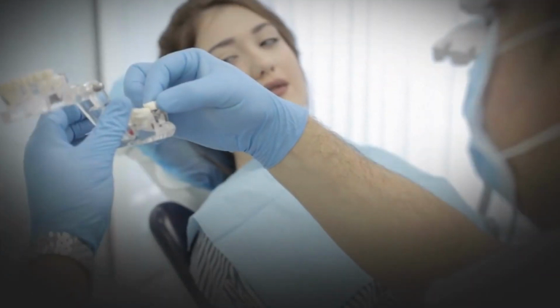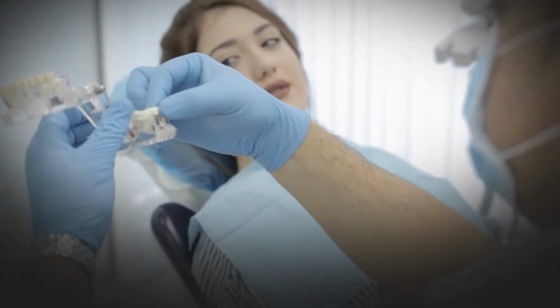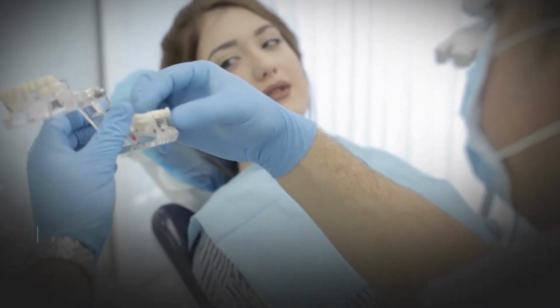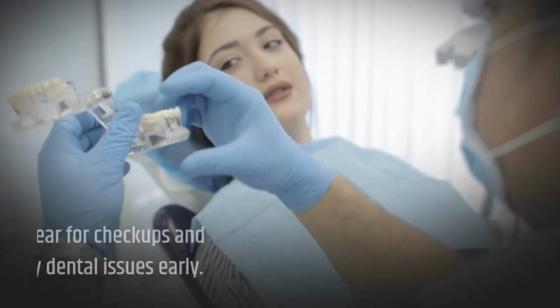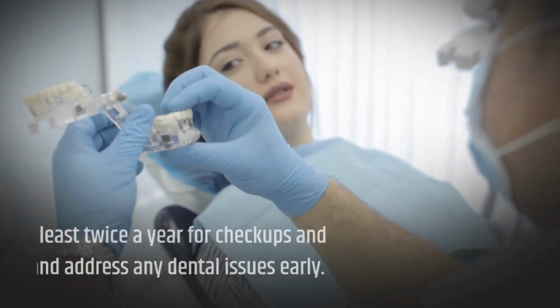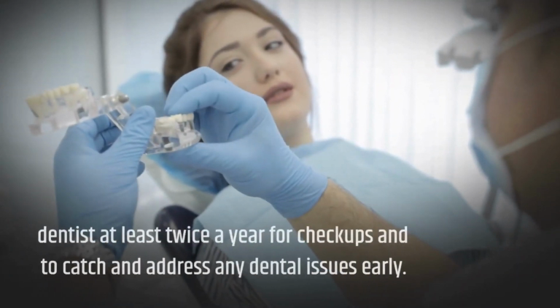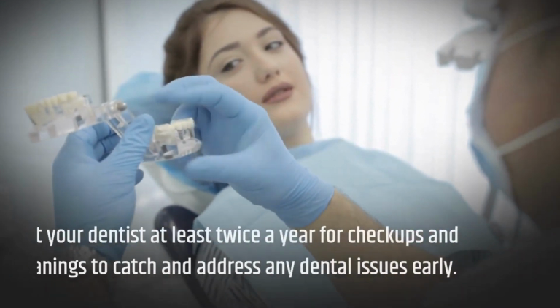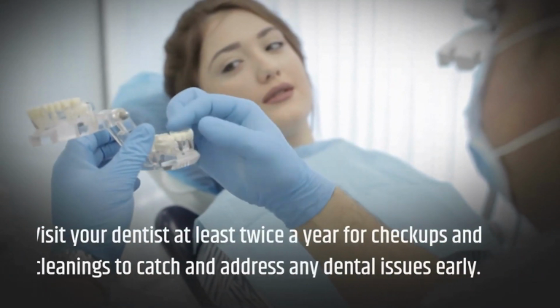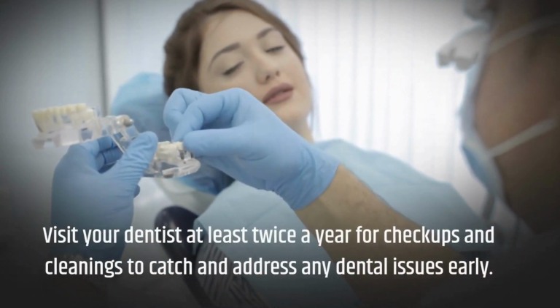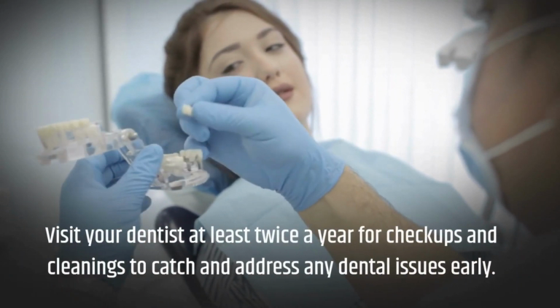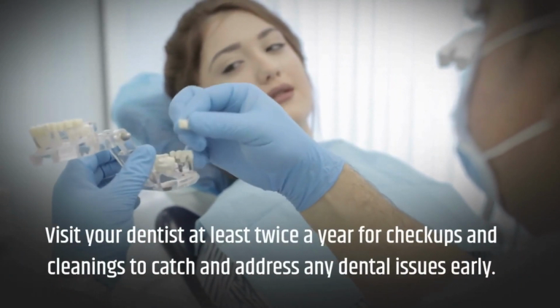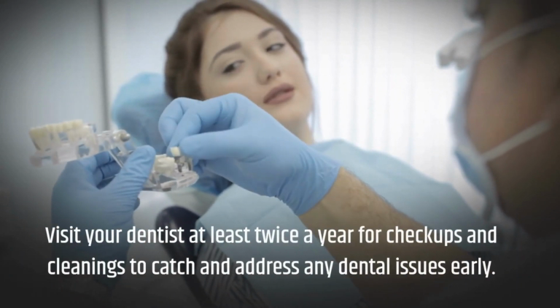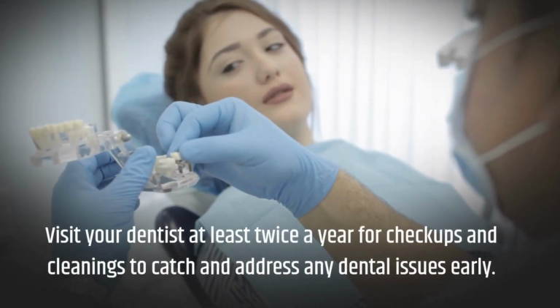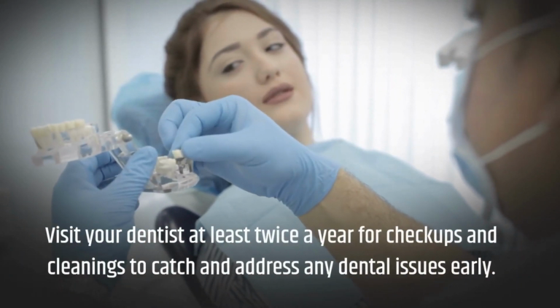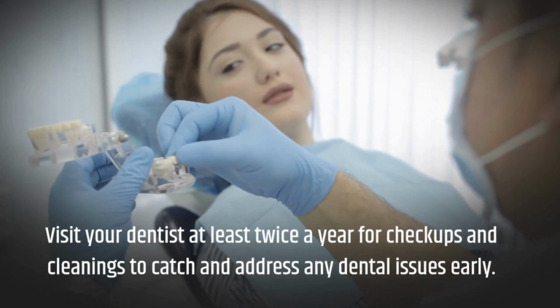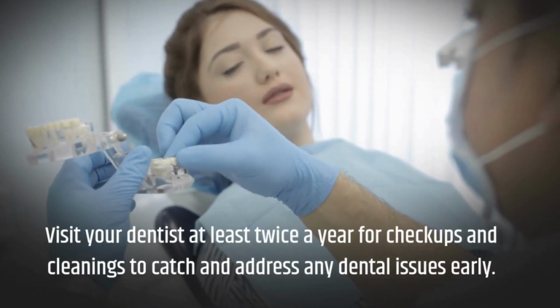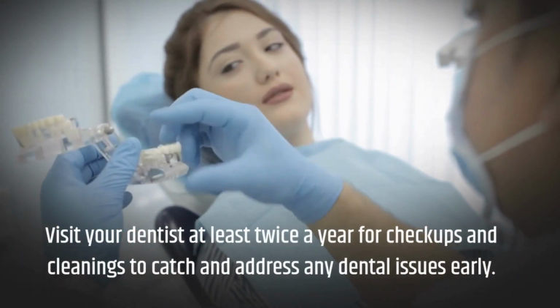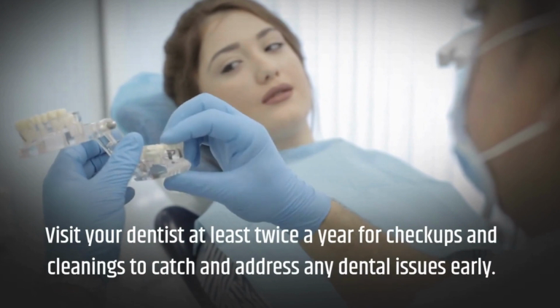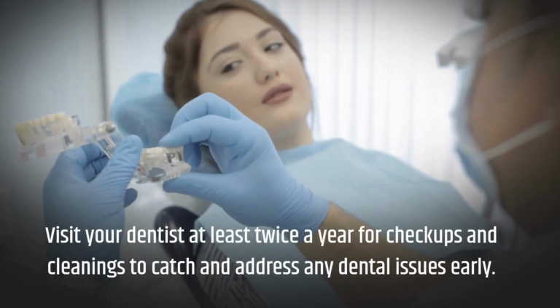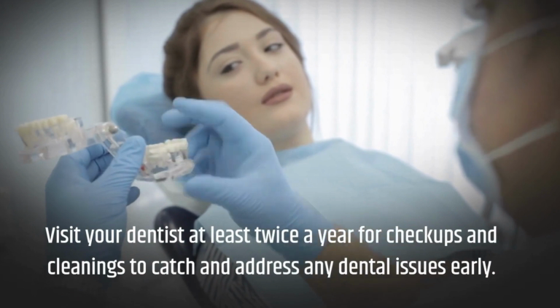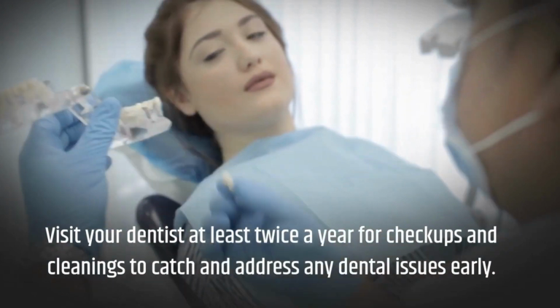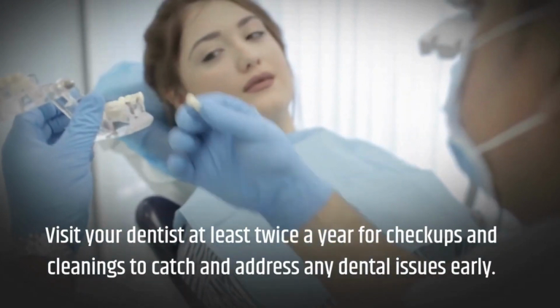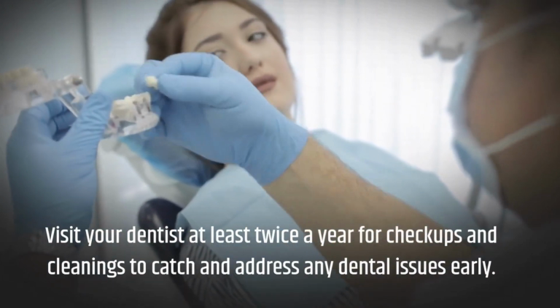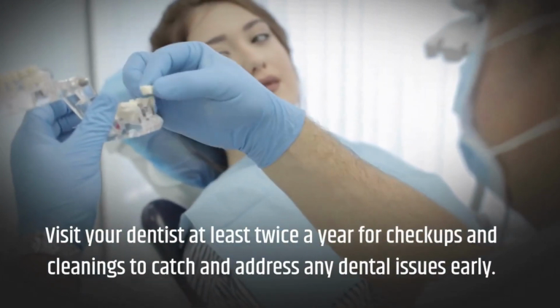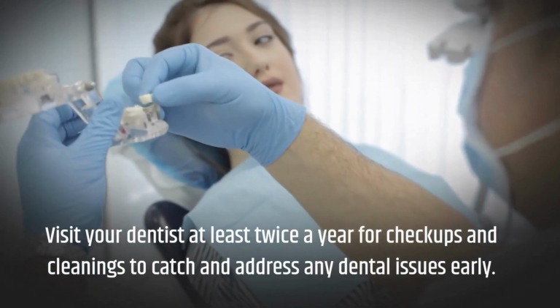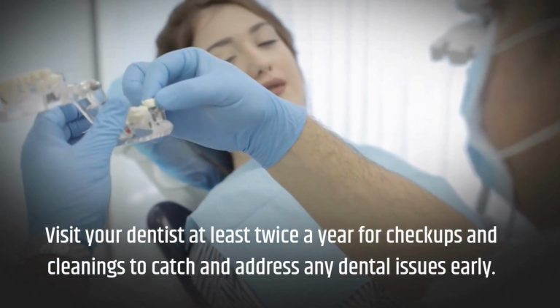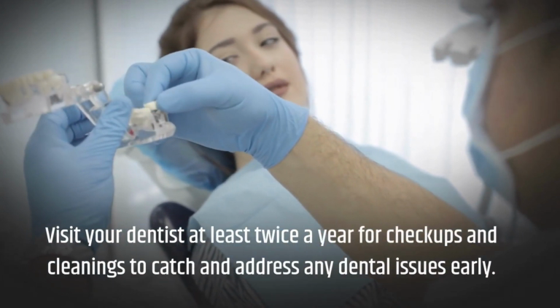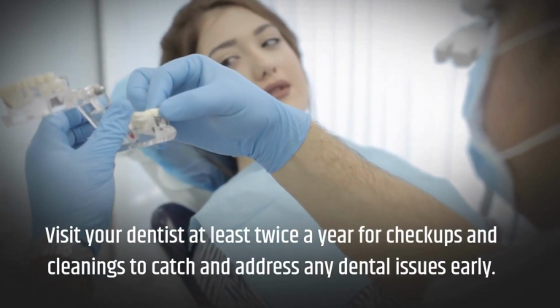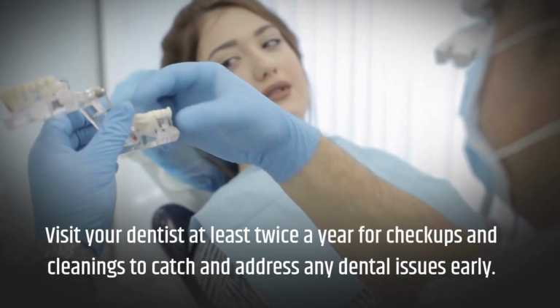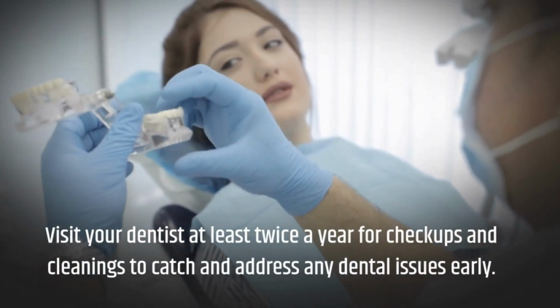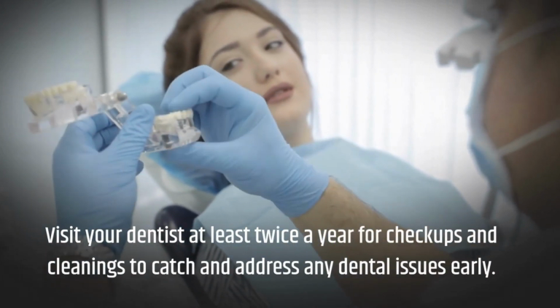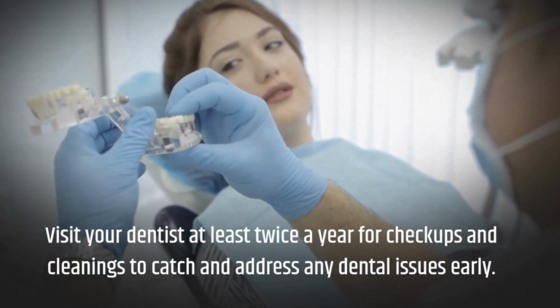Visit your dentist at least twice a year for check-ups and cleanings to catch and address any dental issues early.